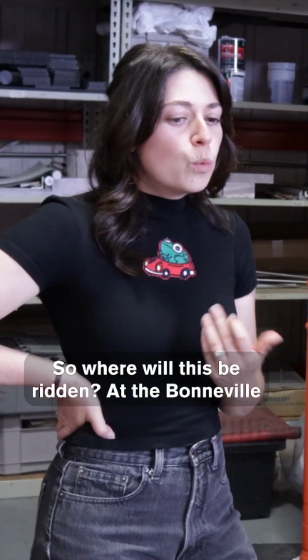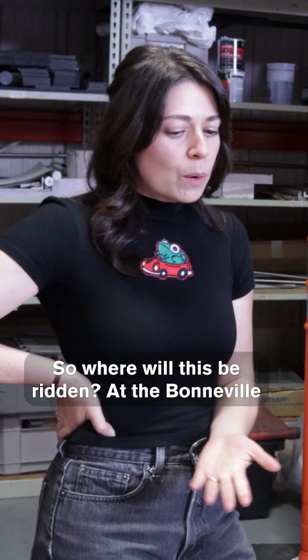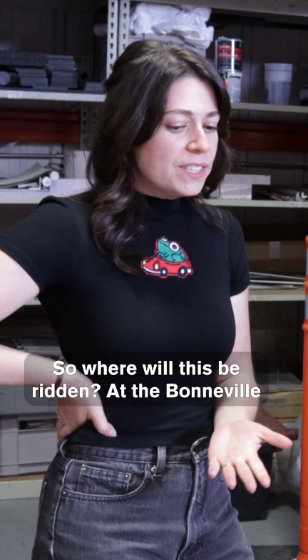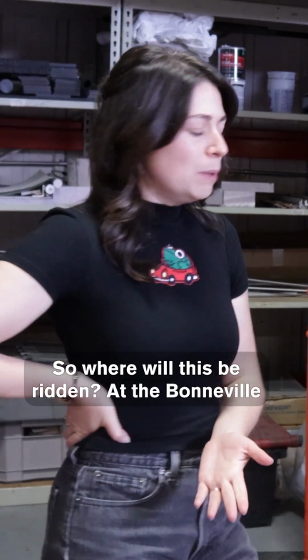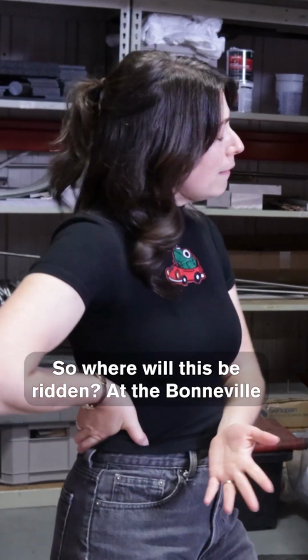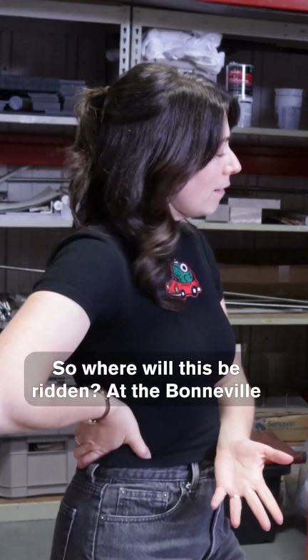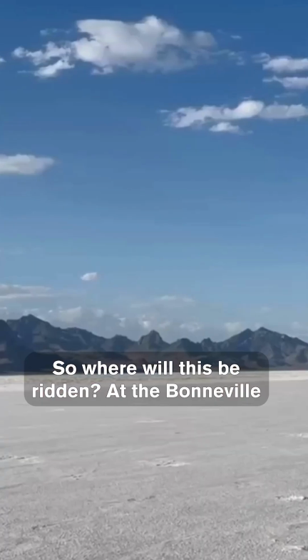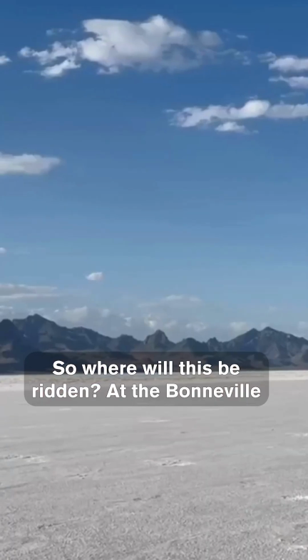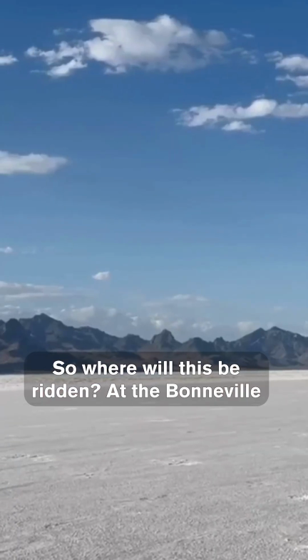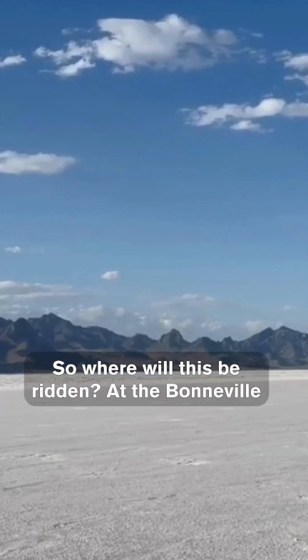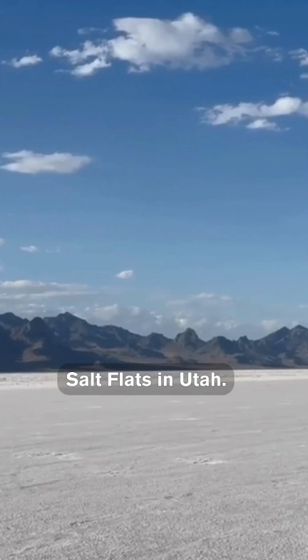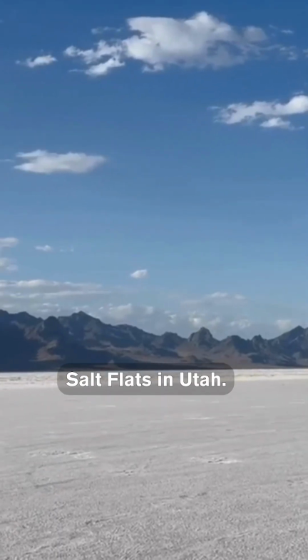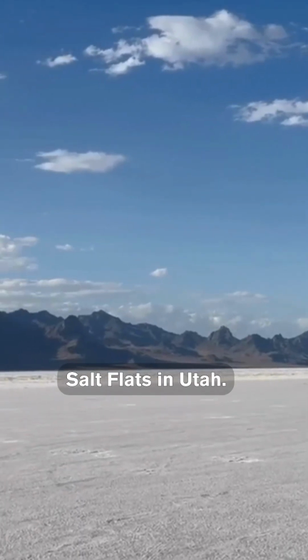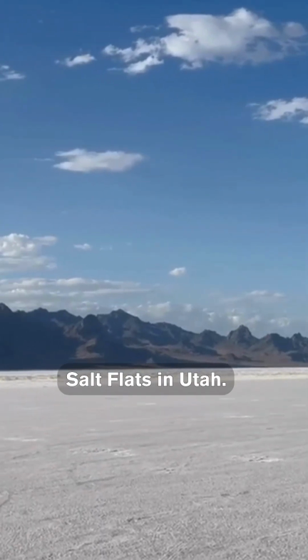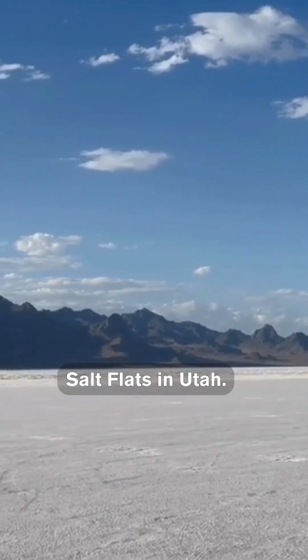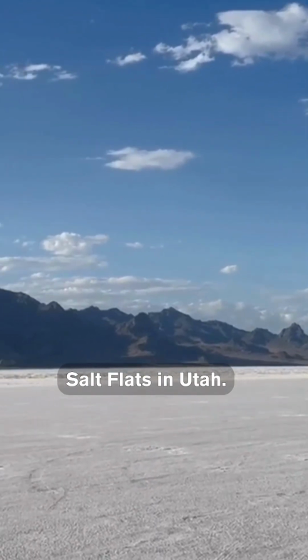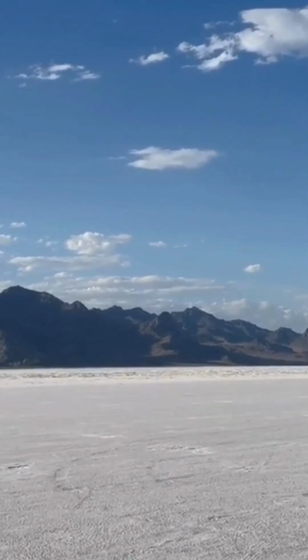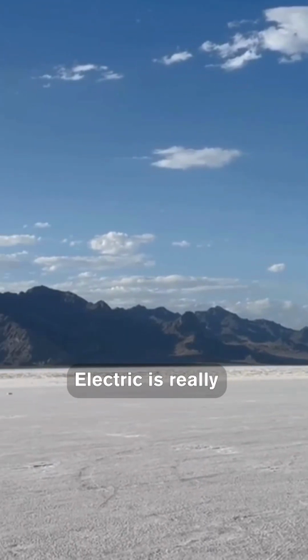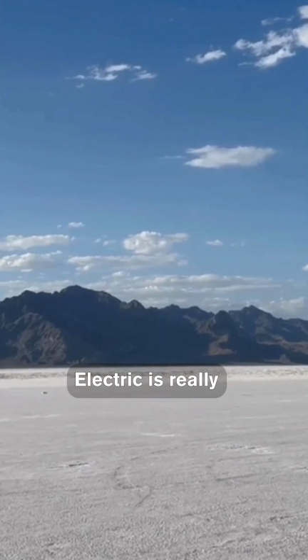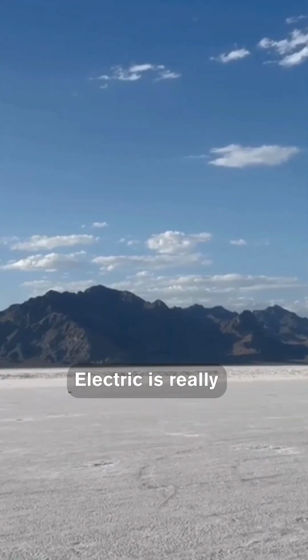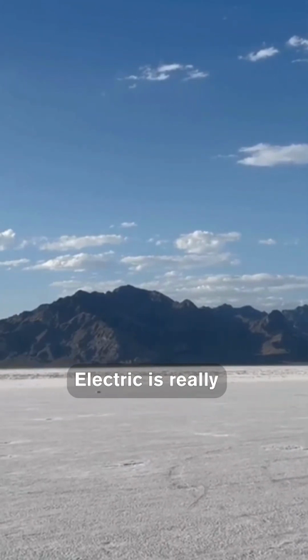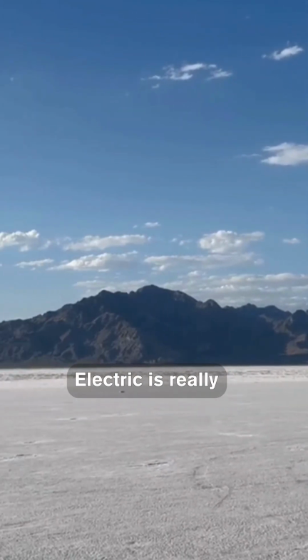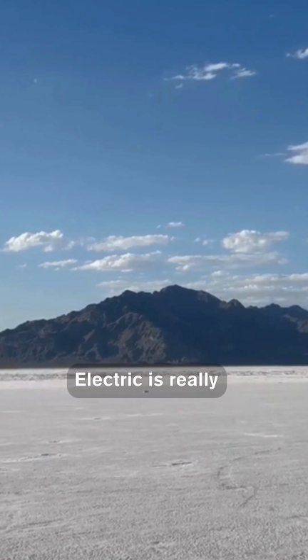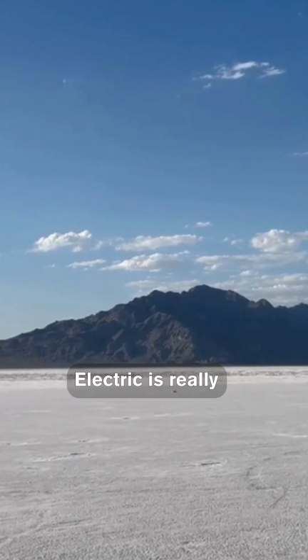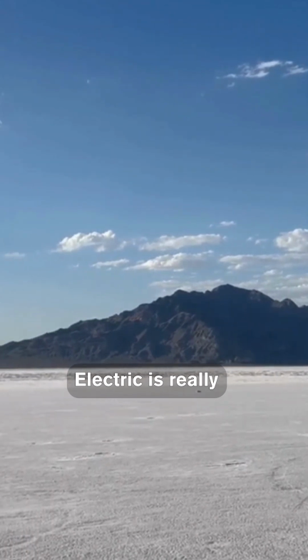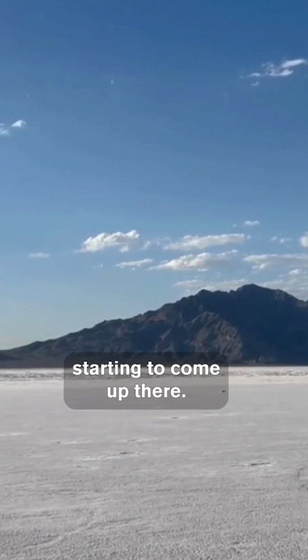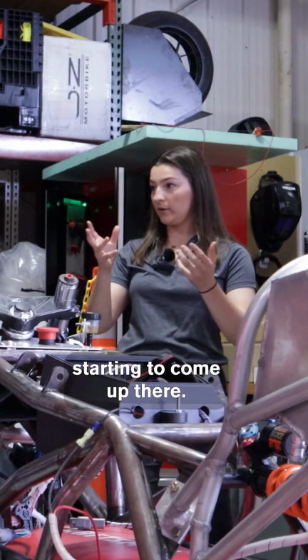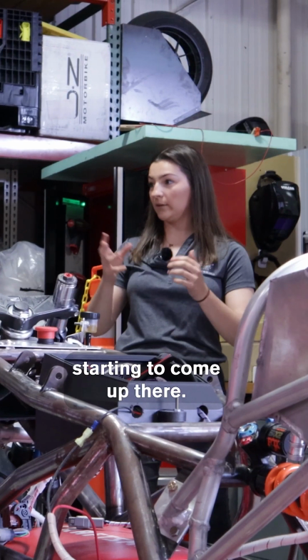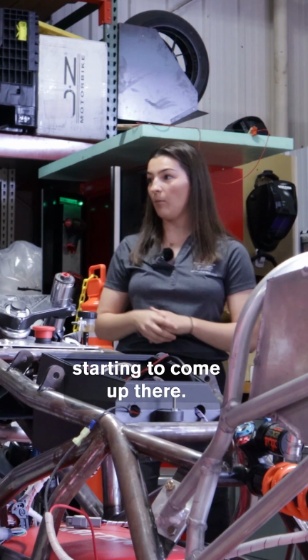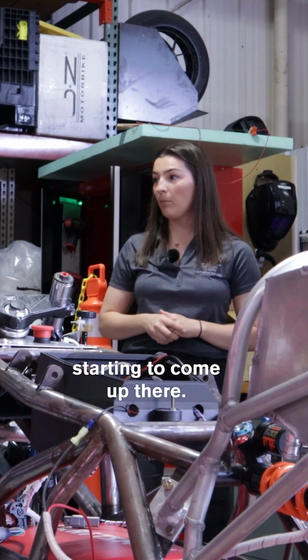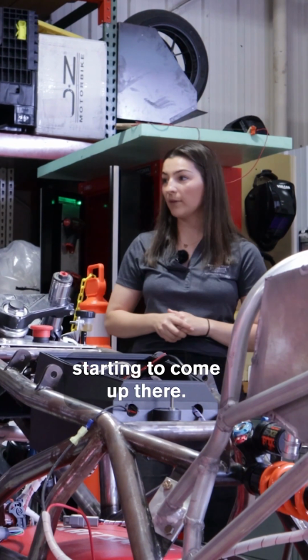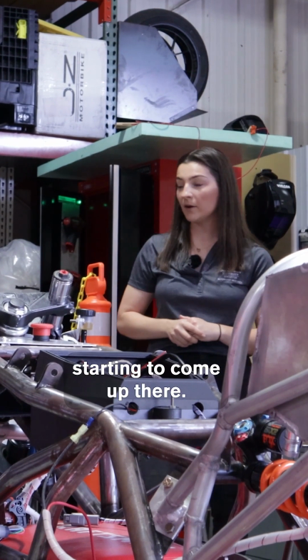So where will this be ridden? At the Bonneville Salt Flats in Utah. Electric is really starting to come up there.